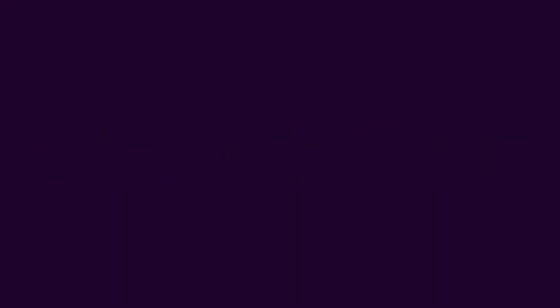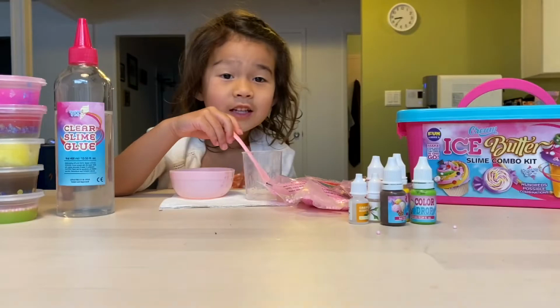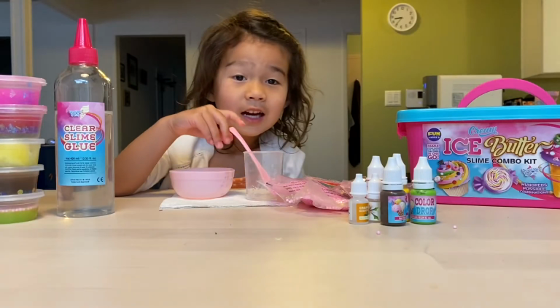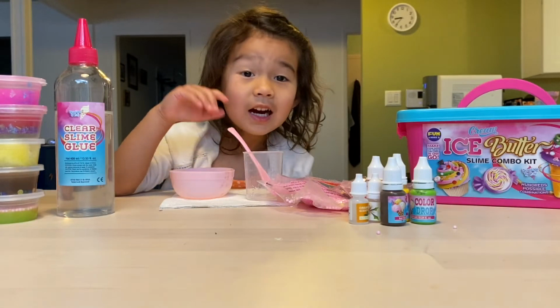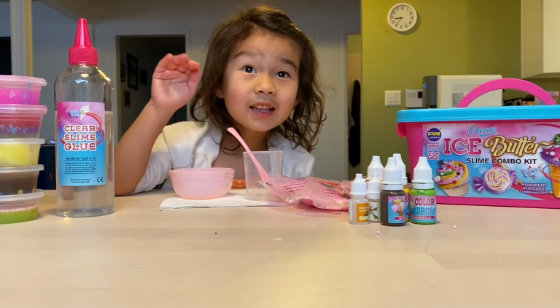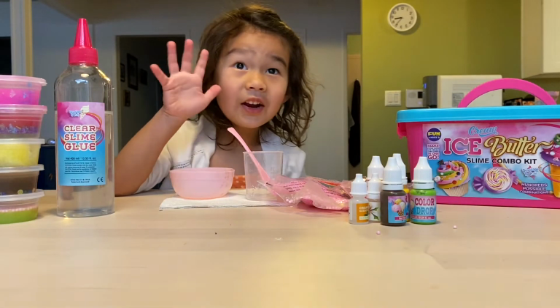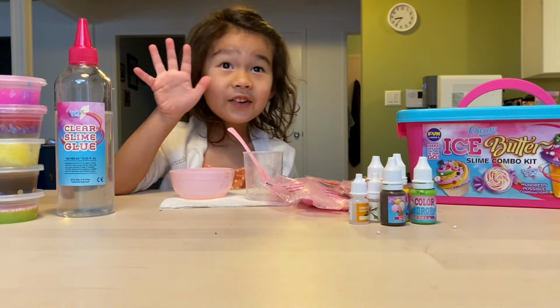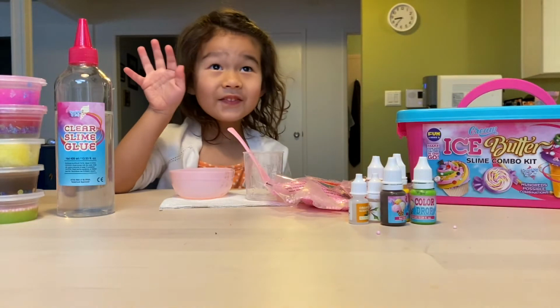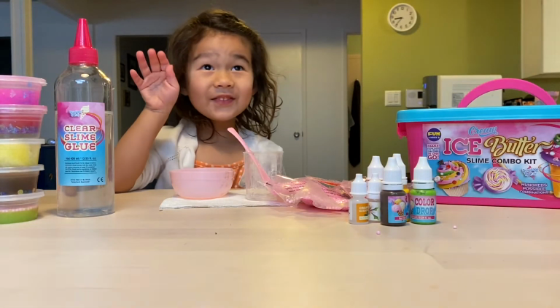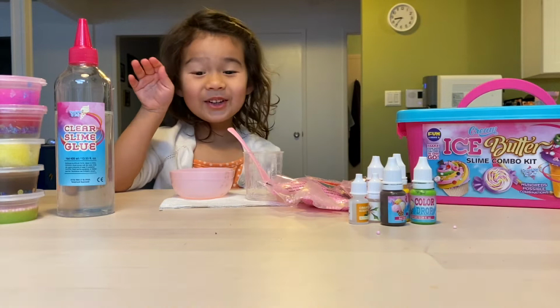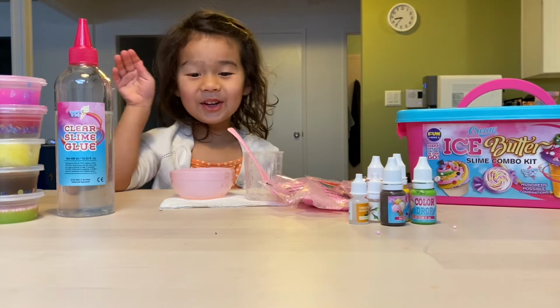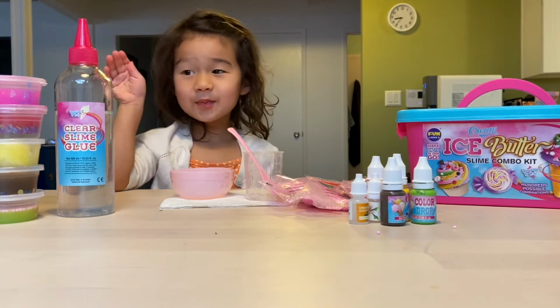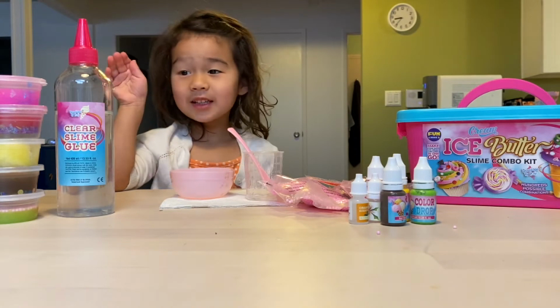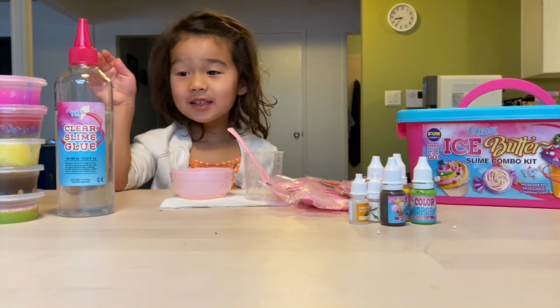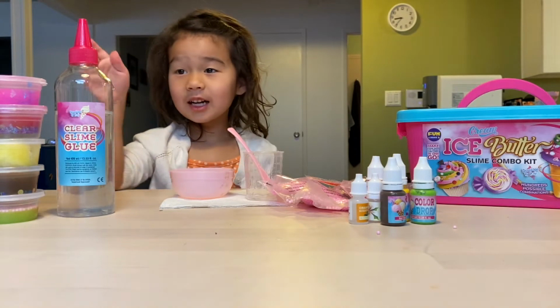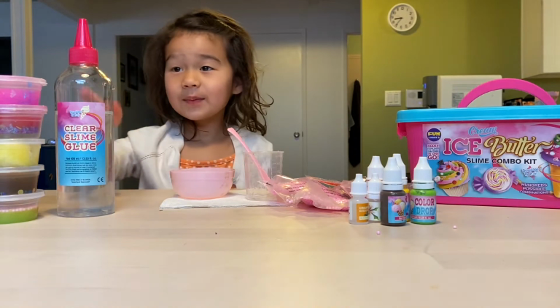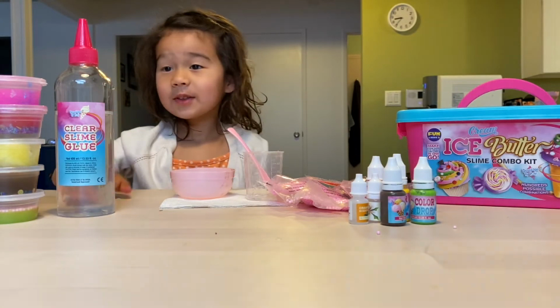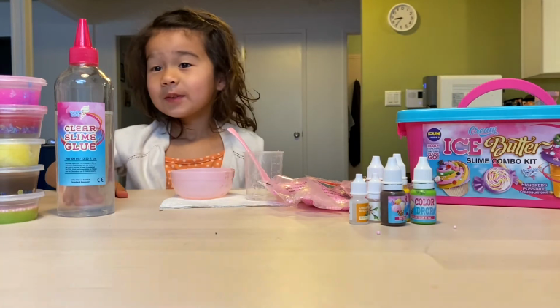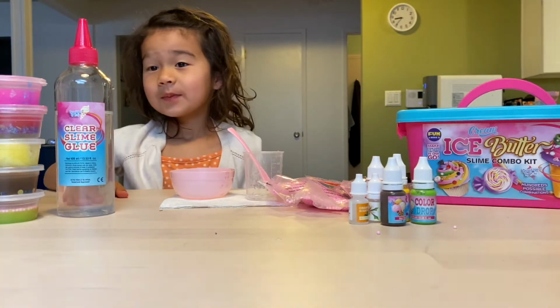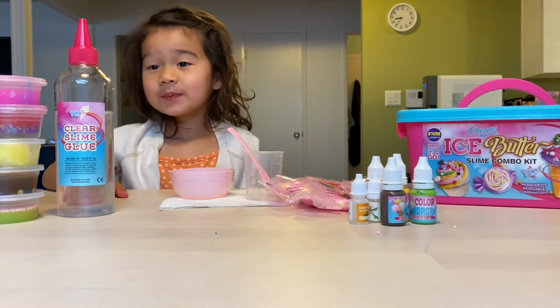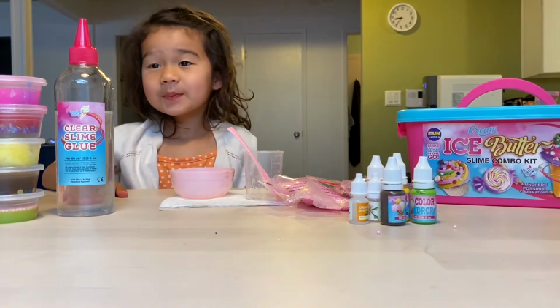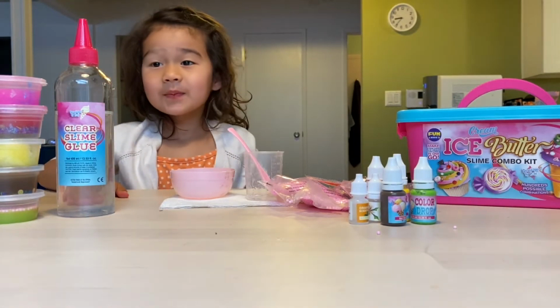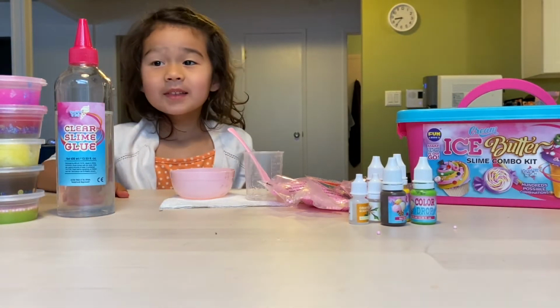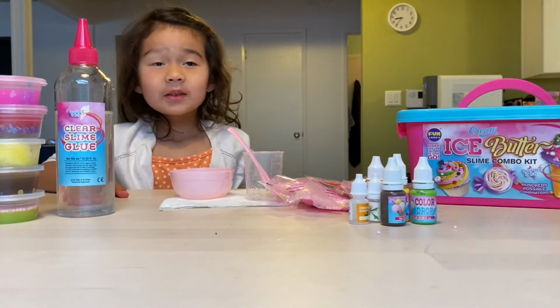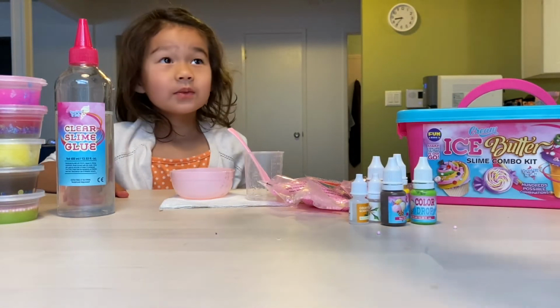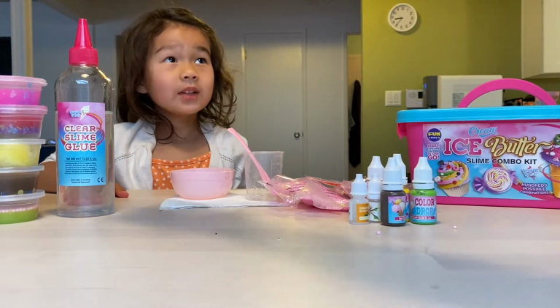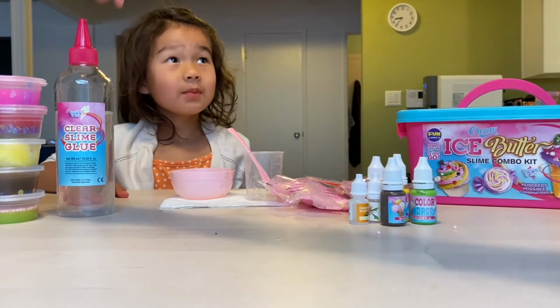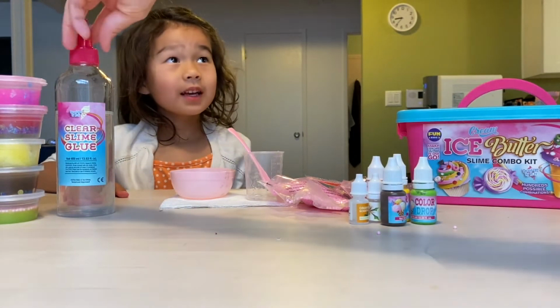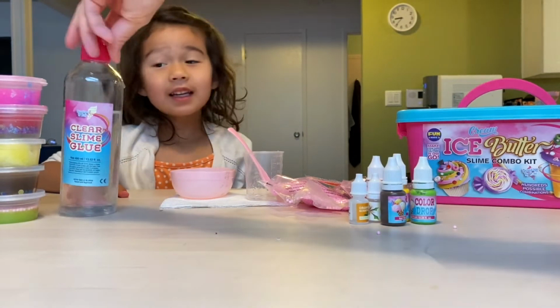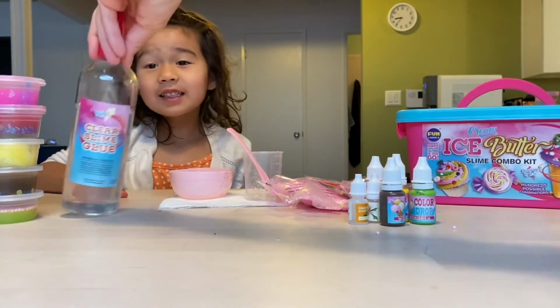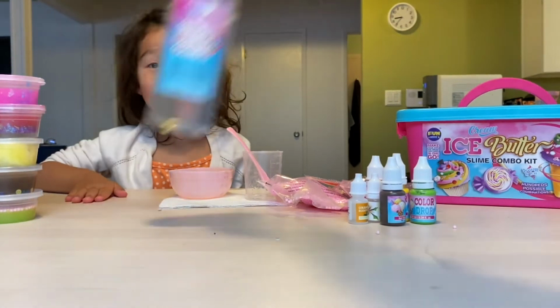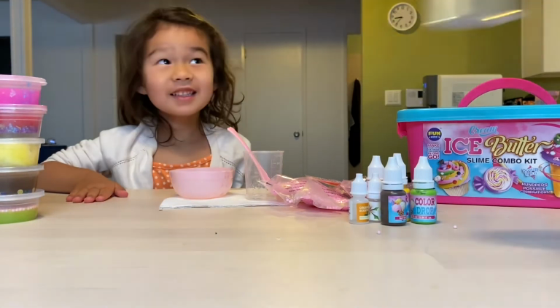Hi there! We're going to make slime with my assistant.